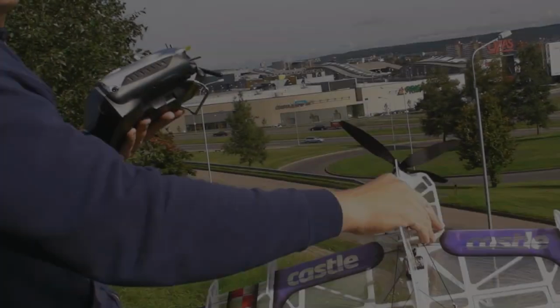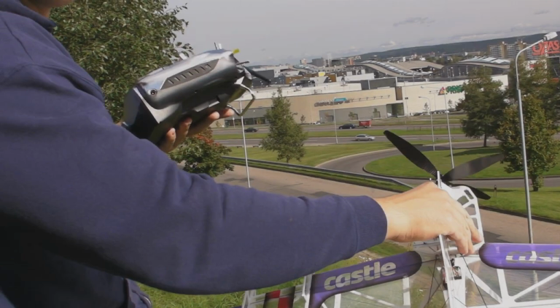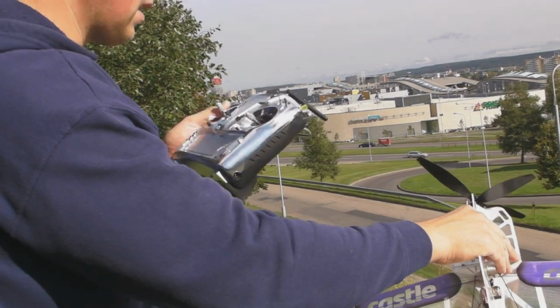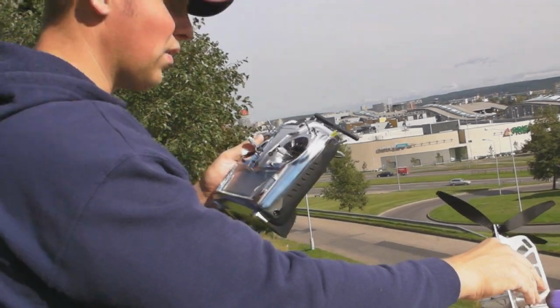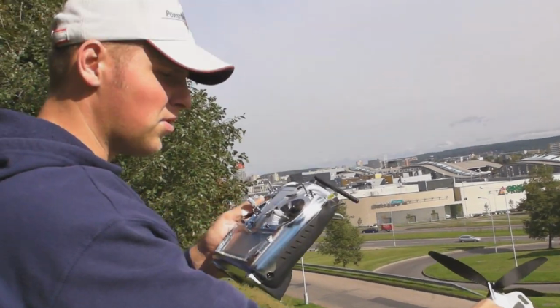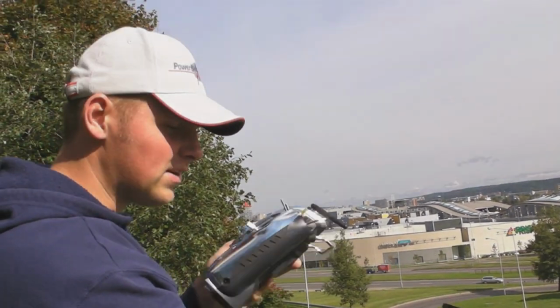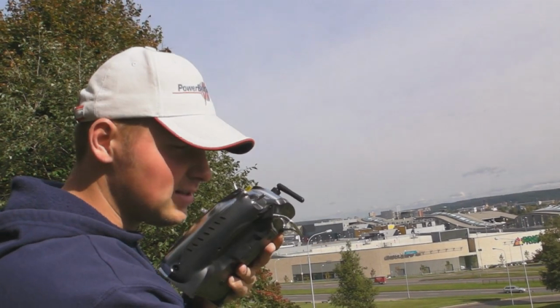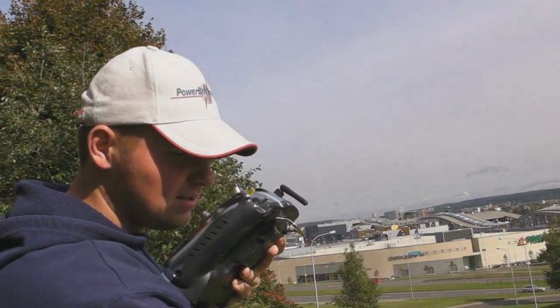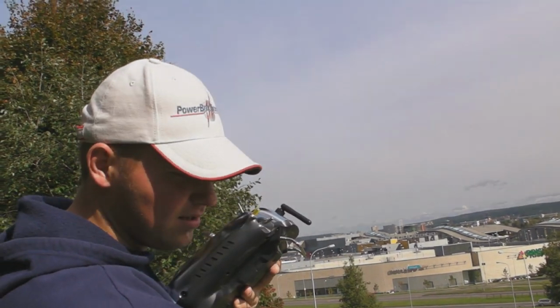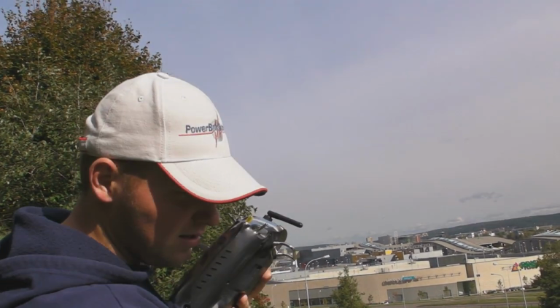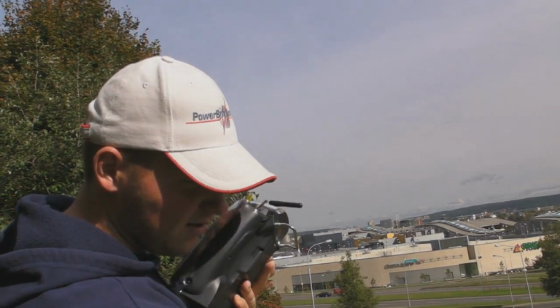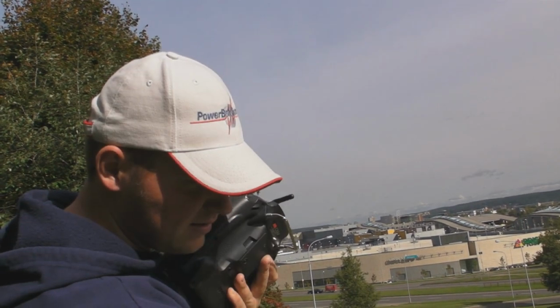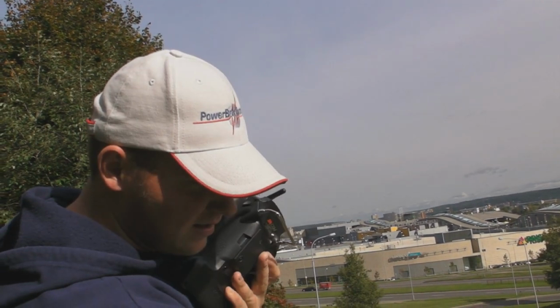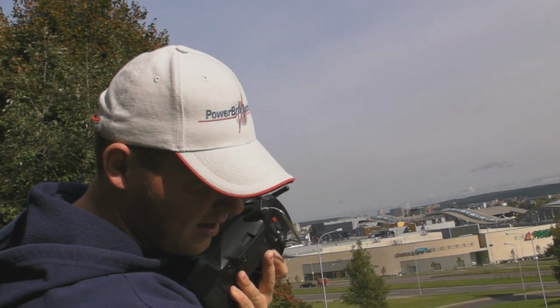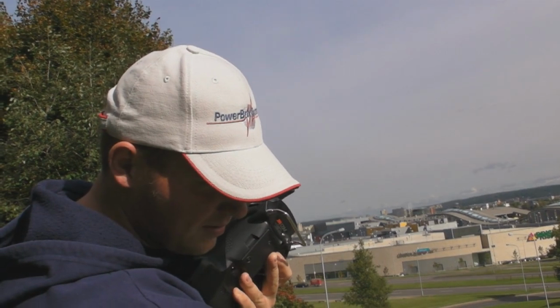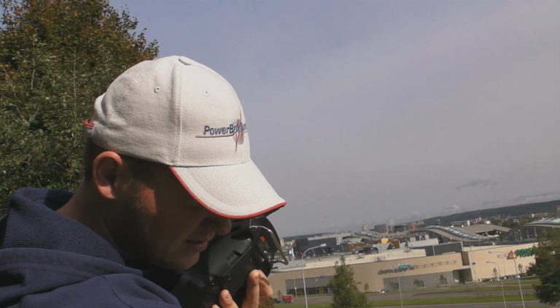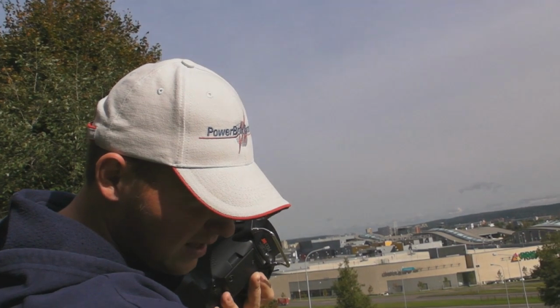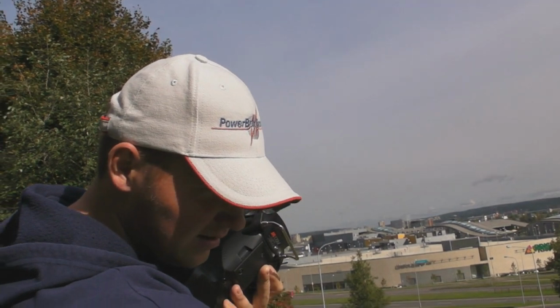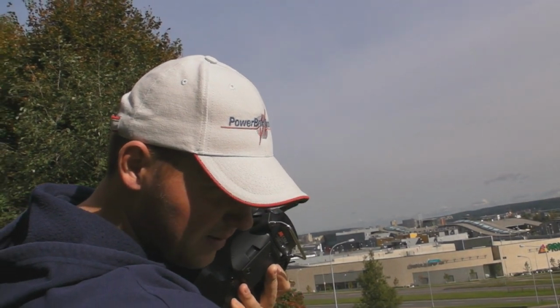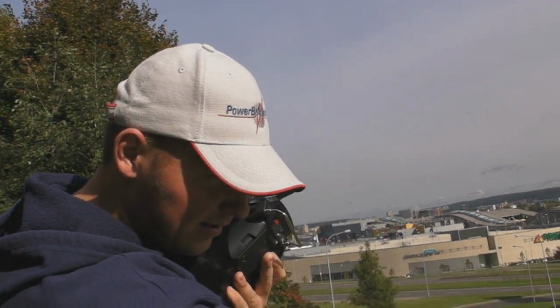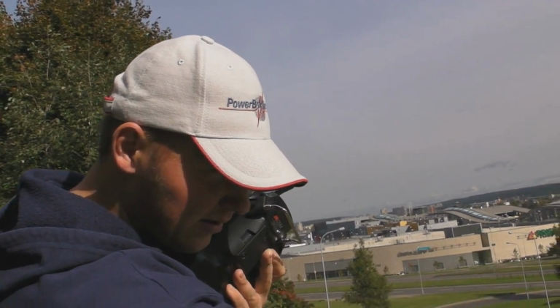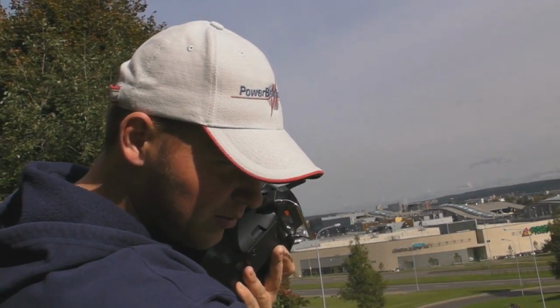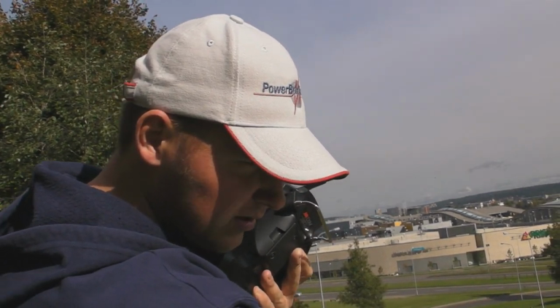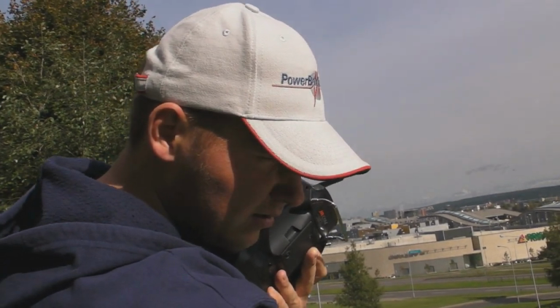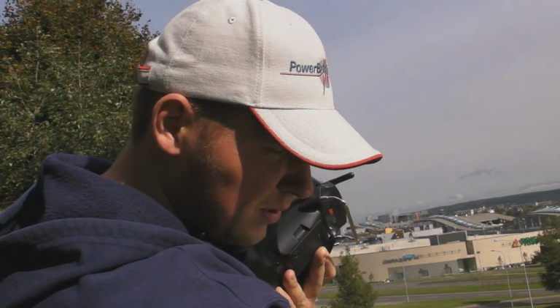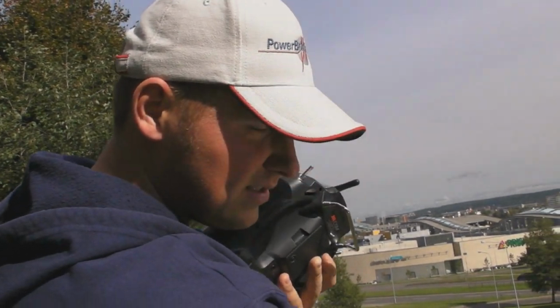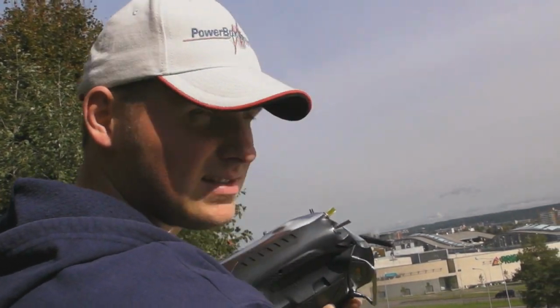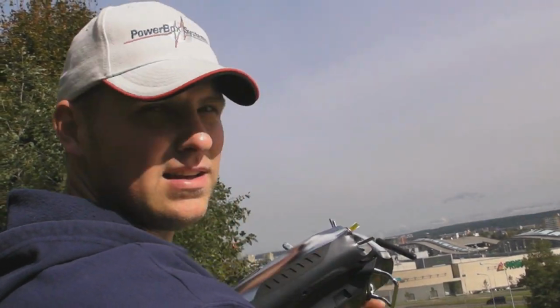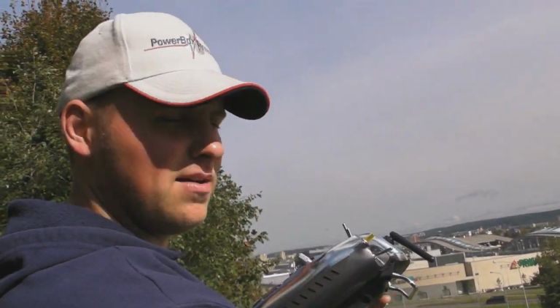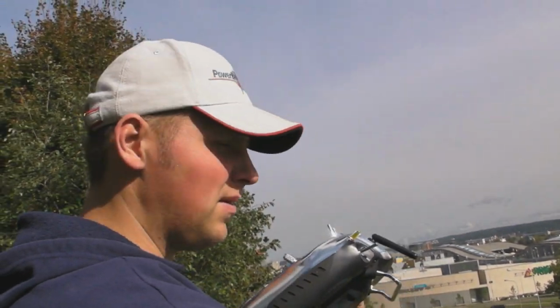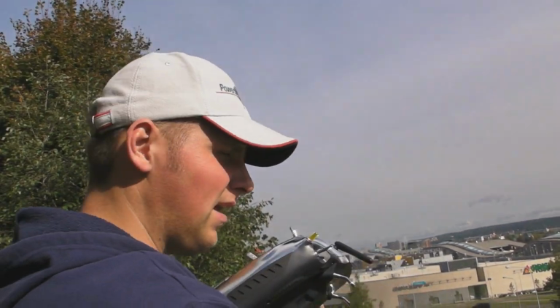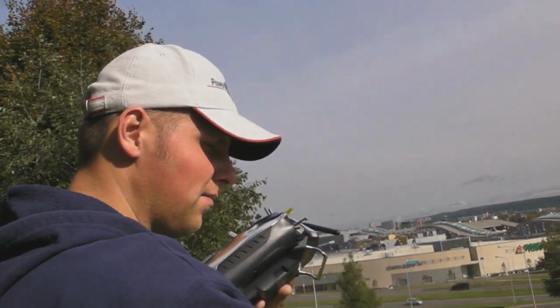Okay, one more test. This time it is a lighter battery, 160 milliamps.